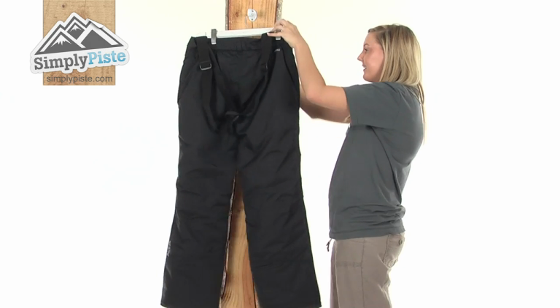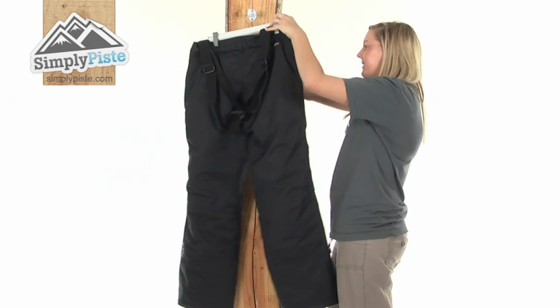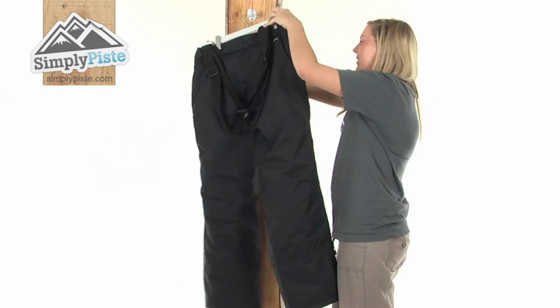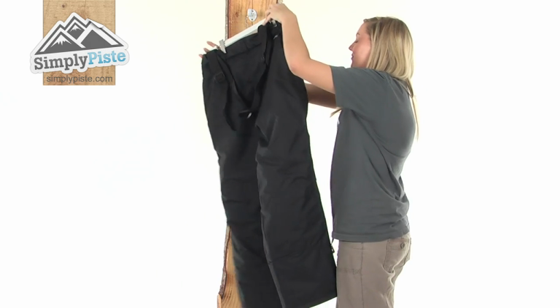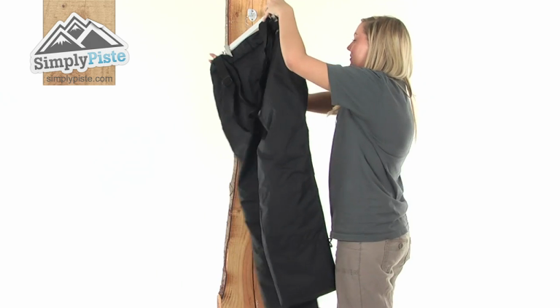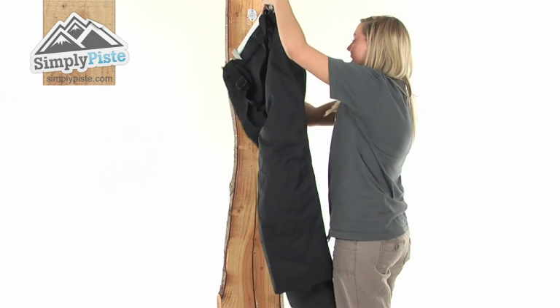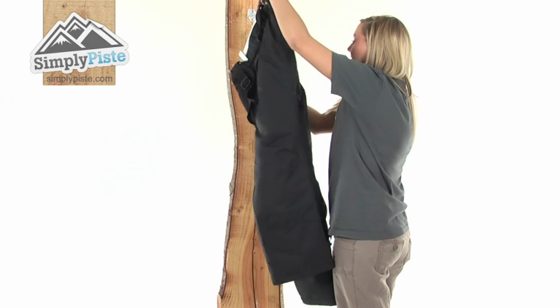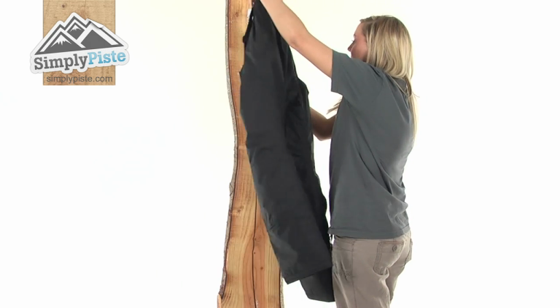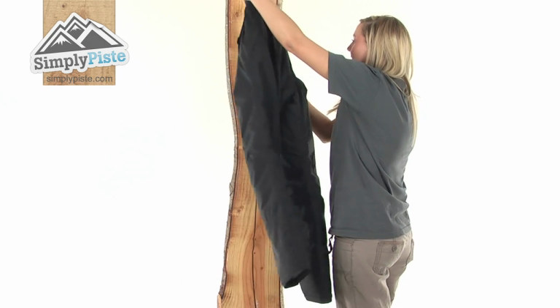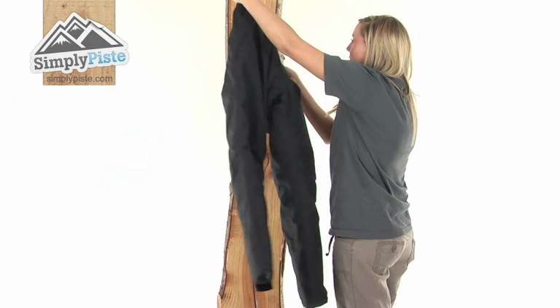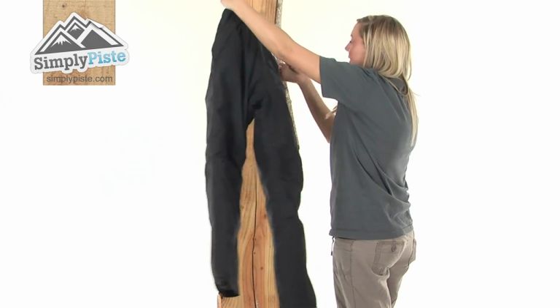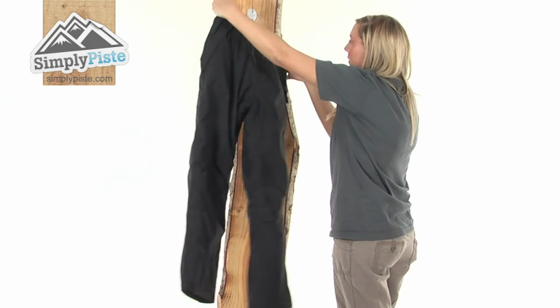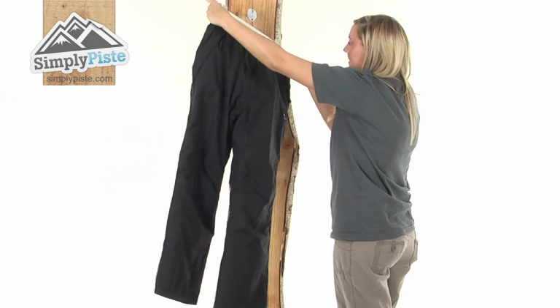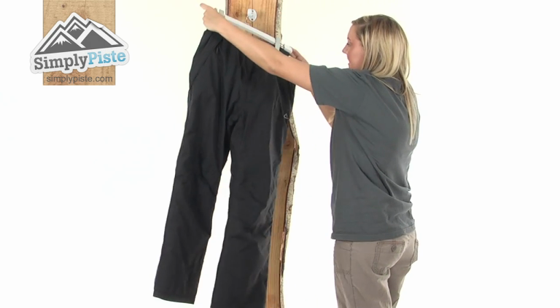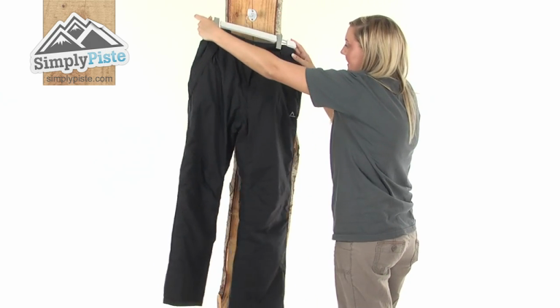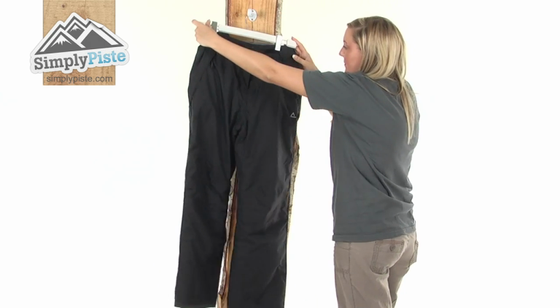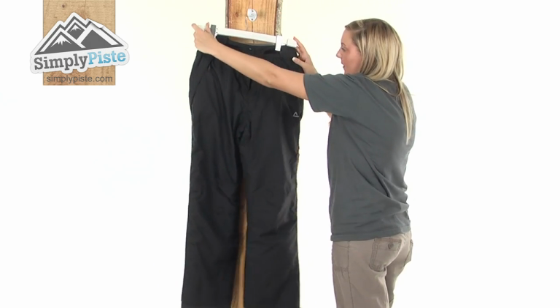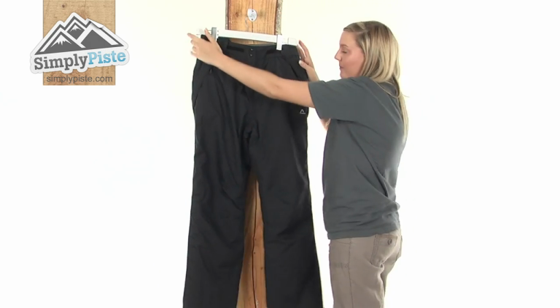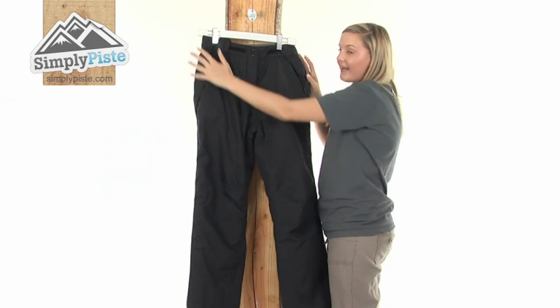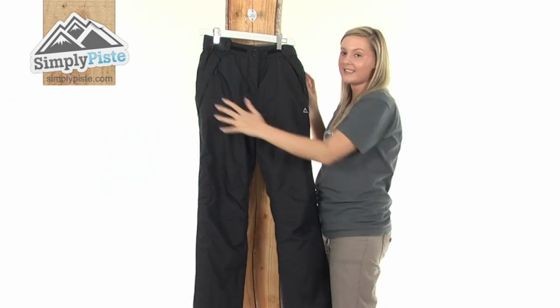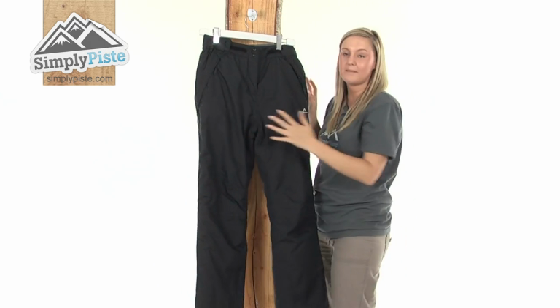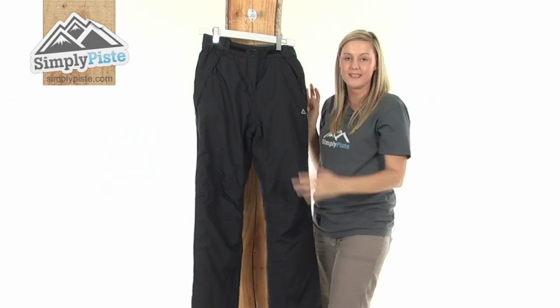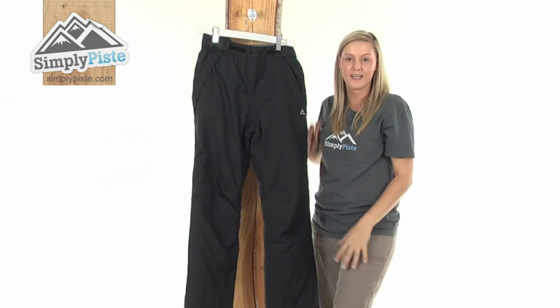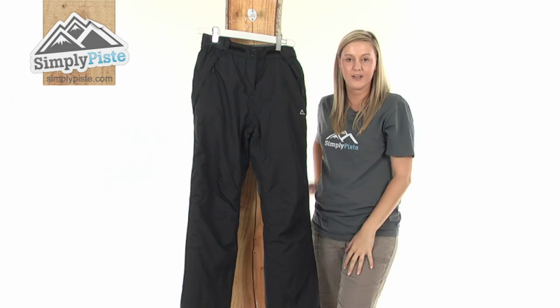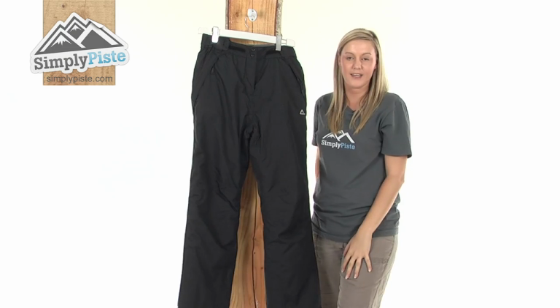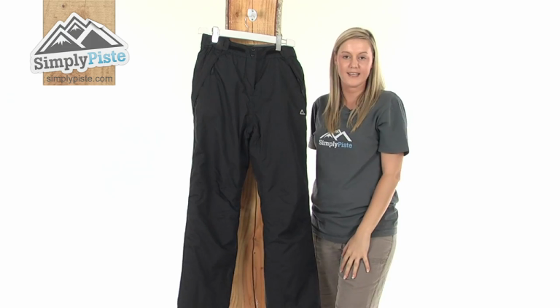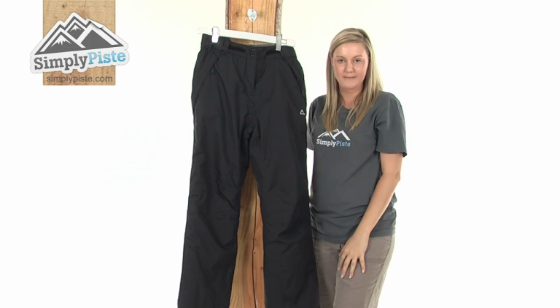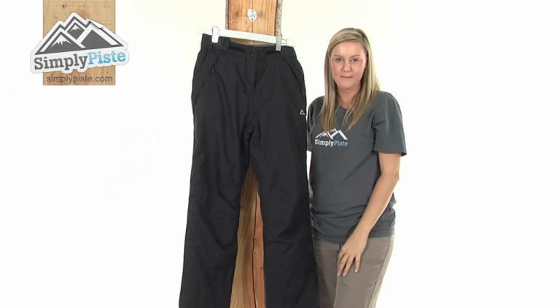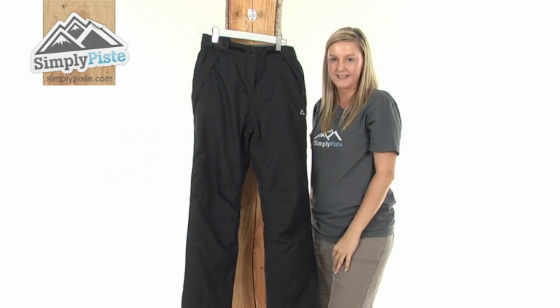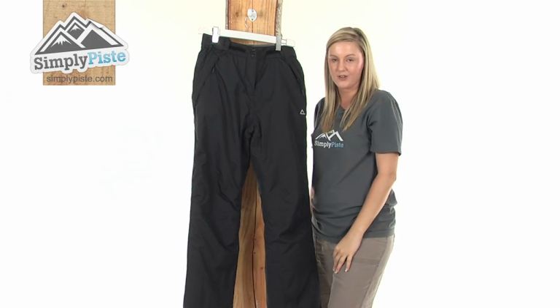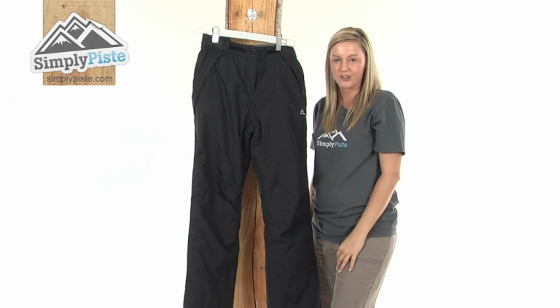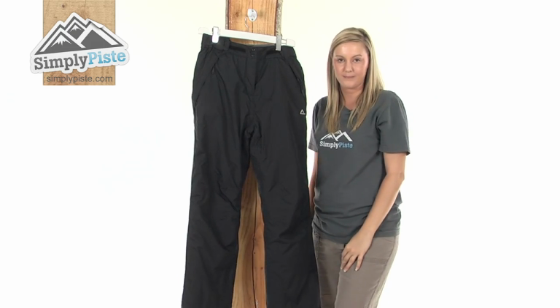So overall we have a really well insulated pair of pants. Please take a look at simplypeace.com.